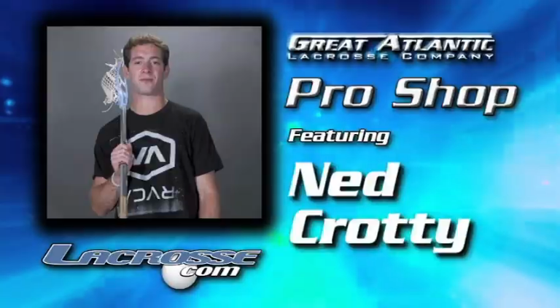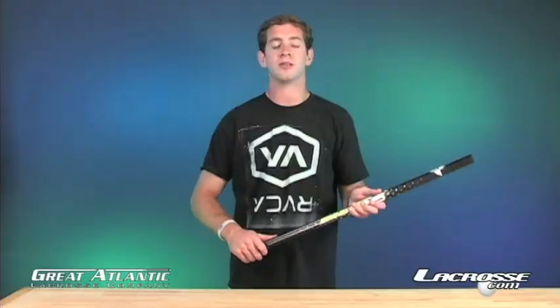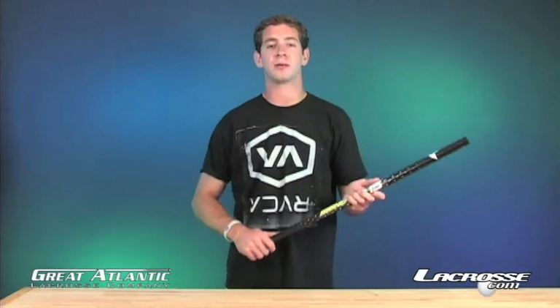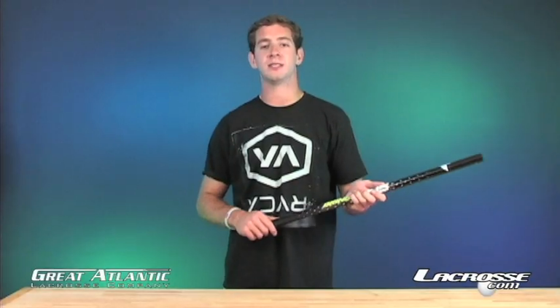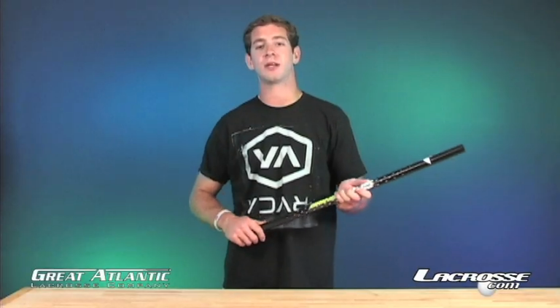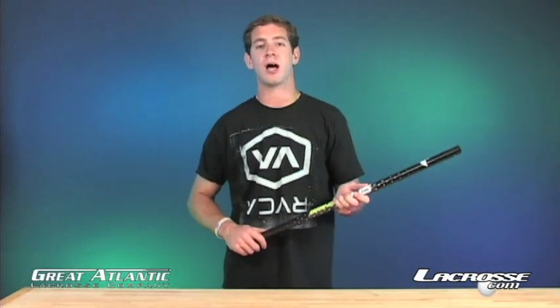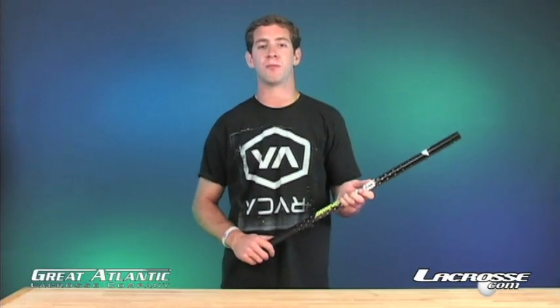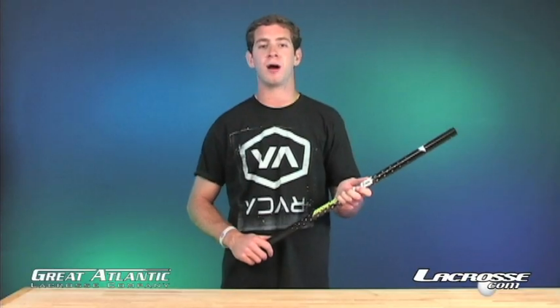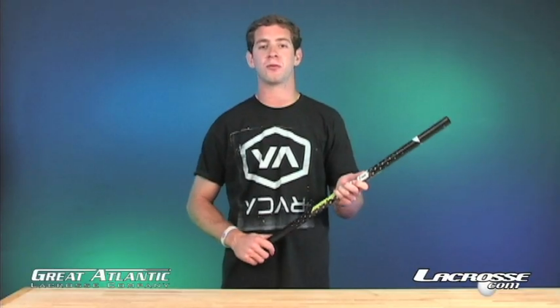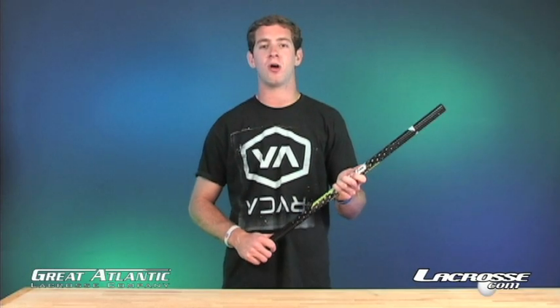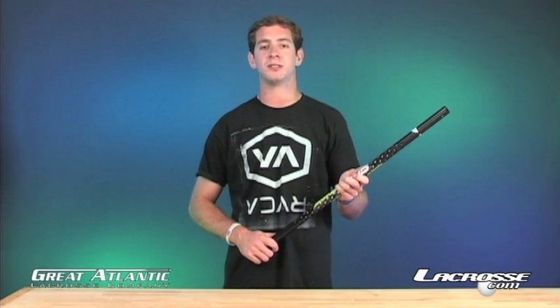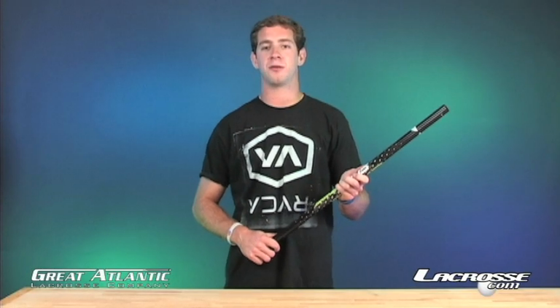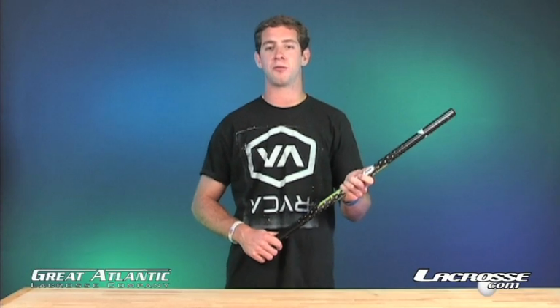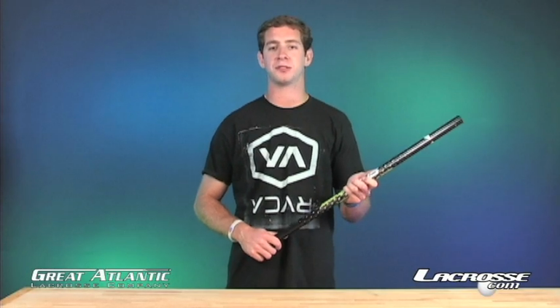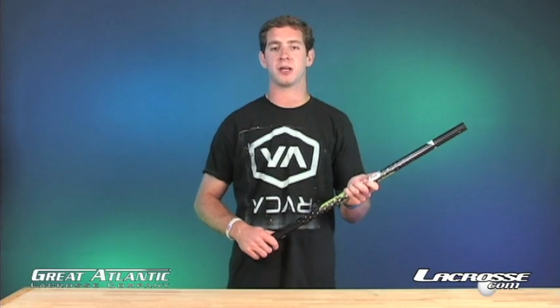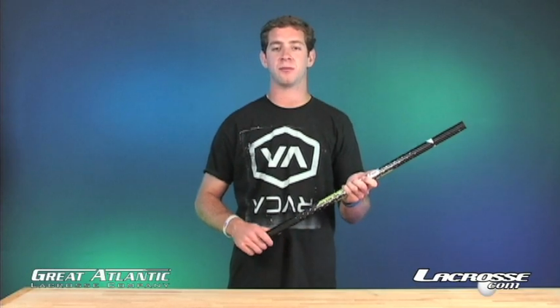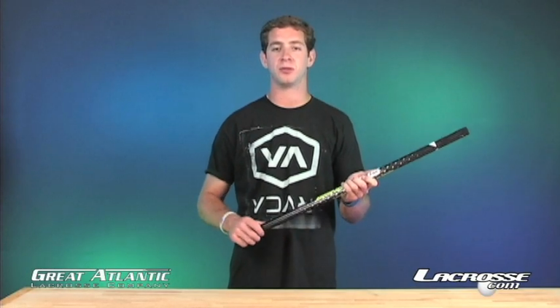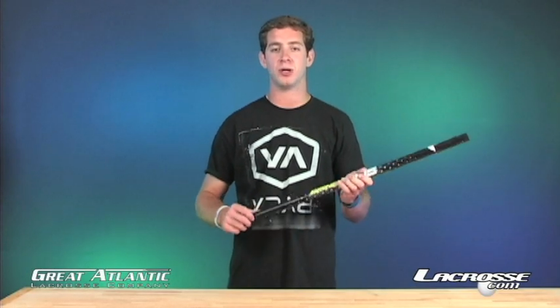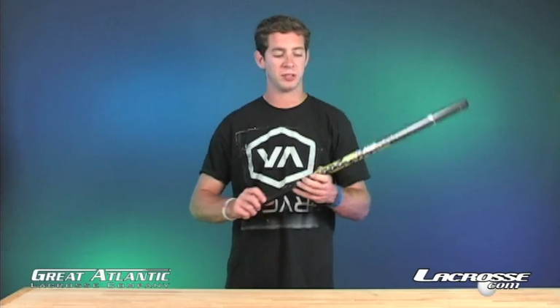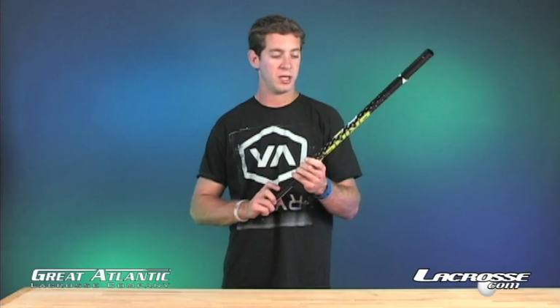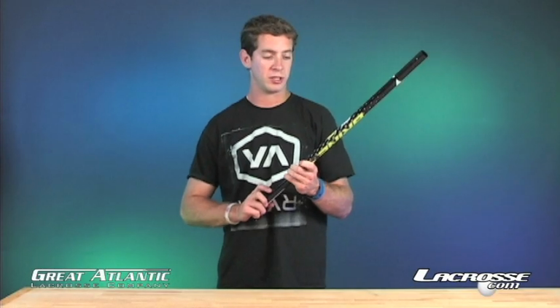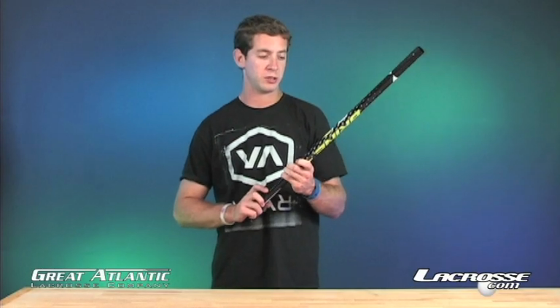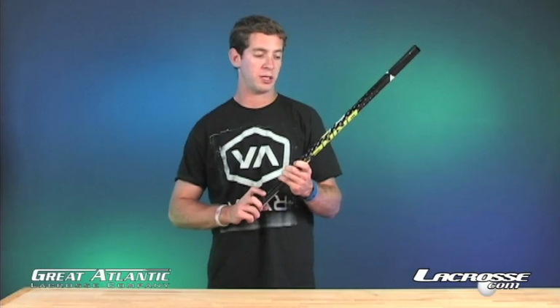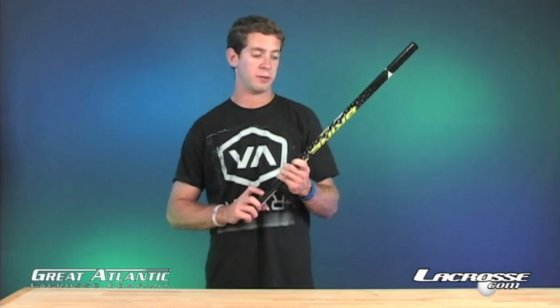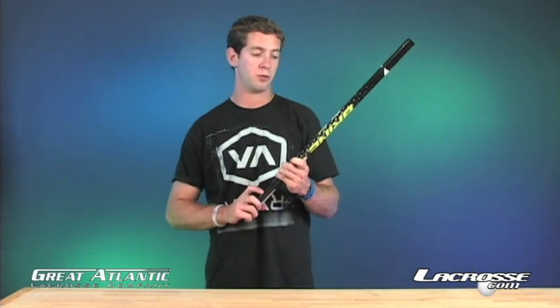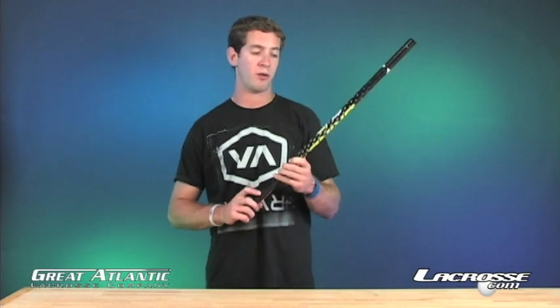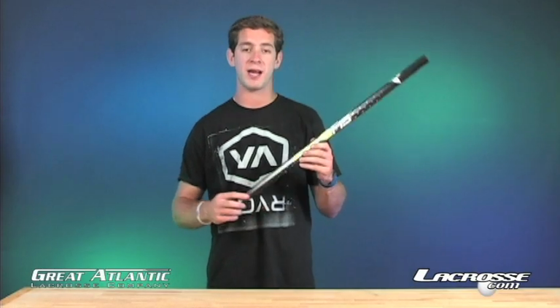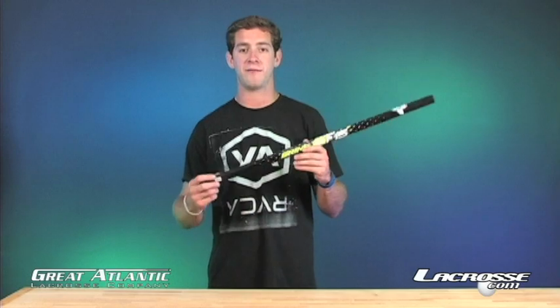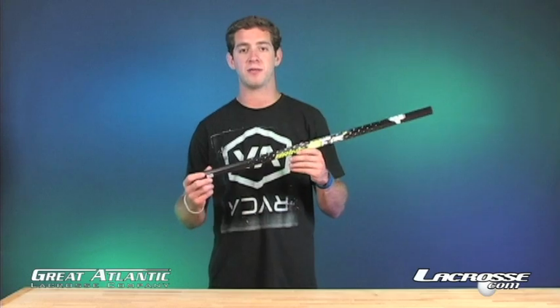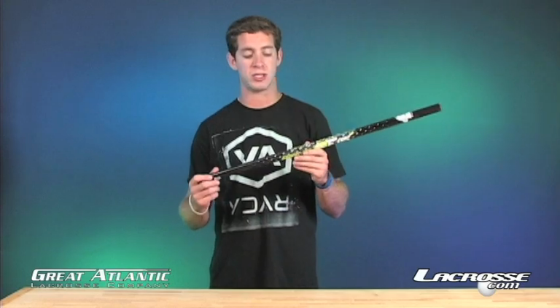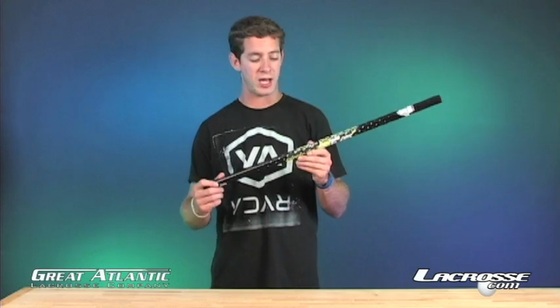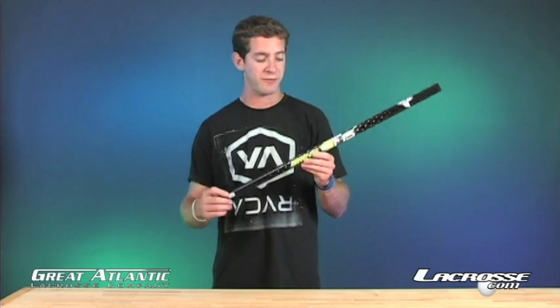What's up guys, I'm Ned Crowder with Brian LaCrosse, the owner of LaCrosse.com Studios. We're going to talk to you today about the new Brian F-15 shaft.